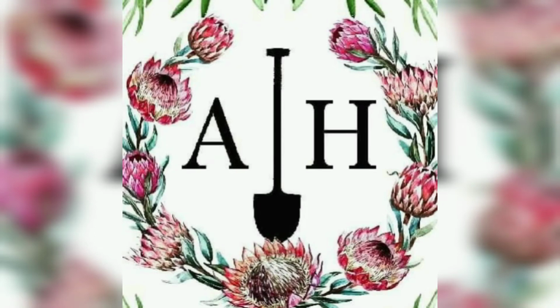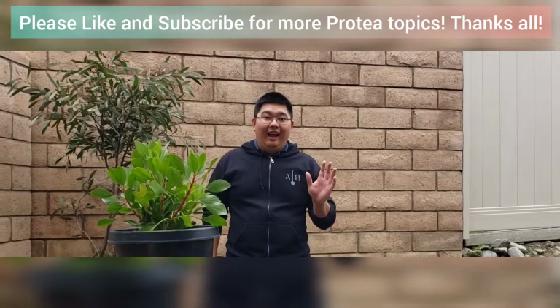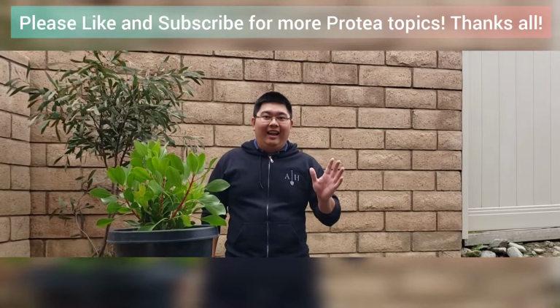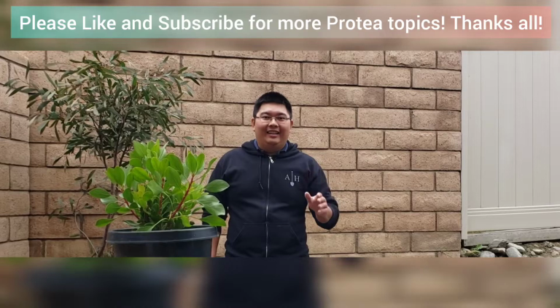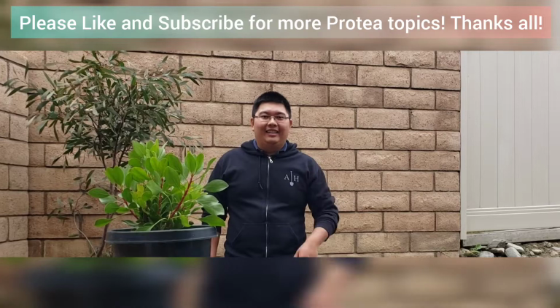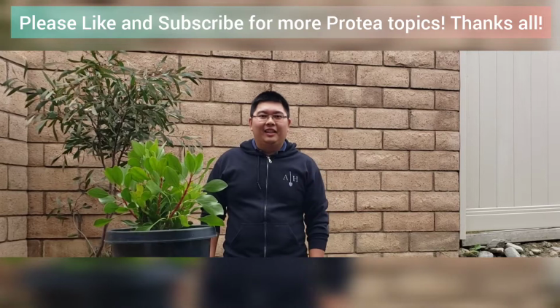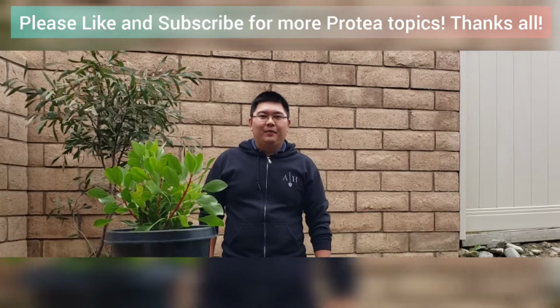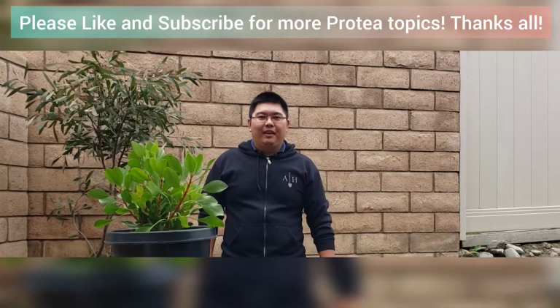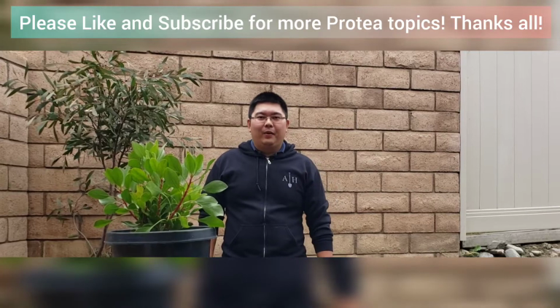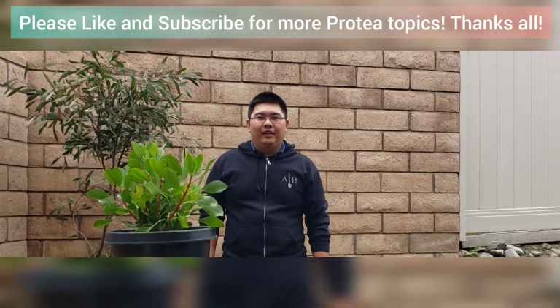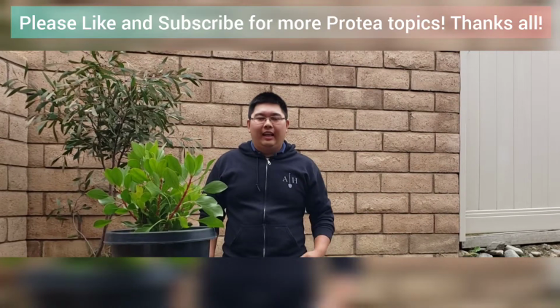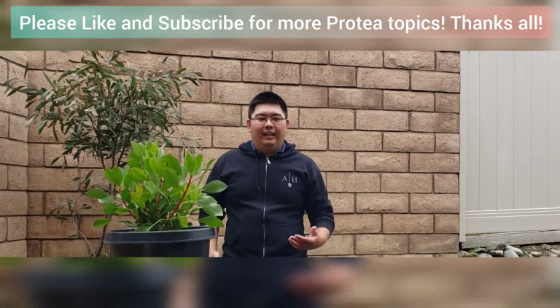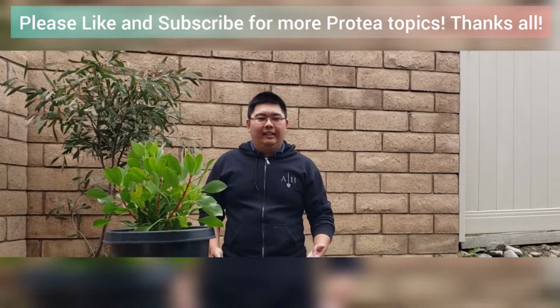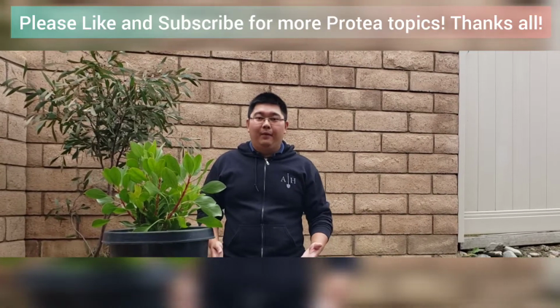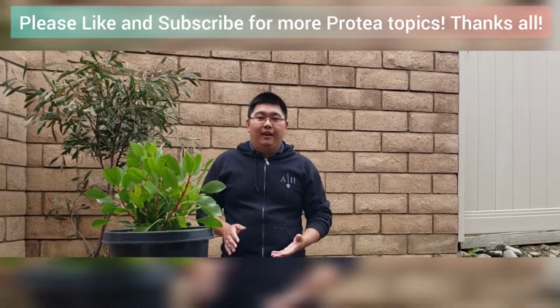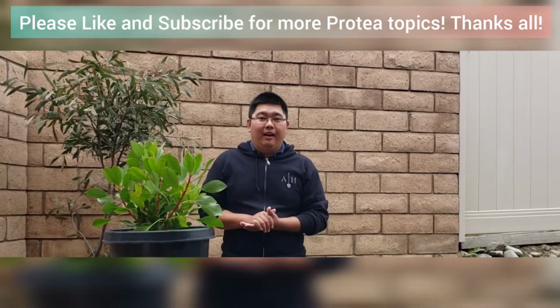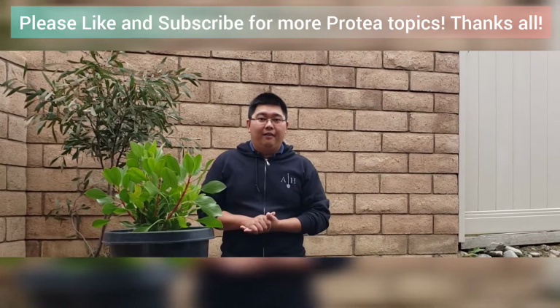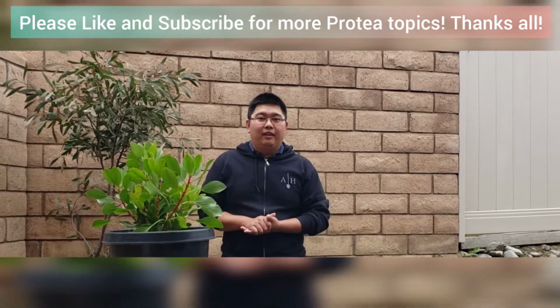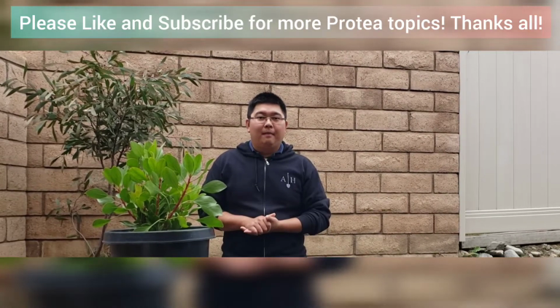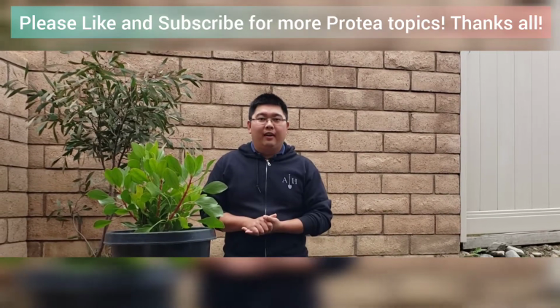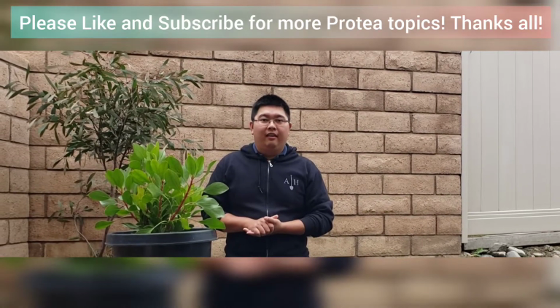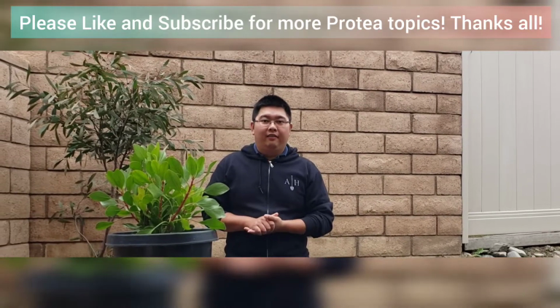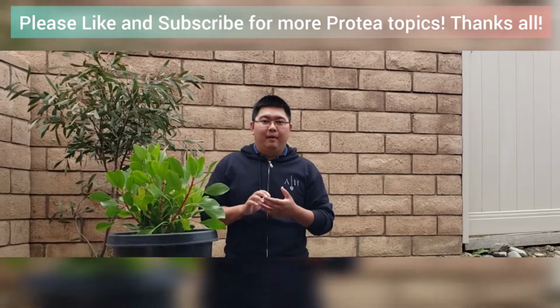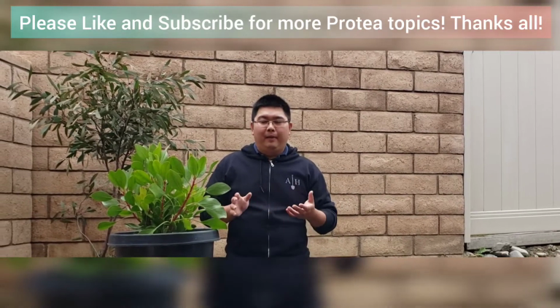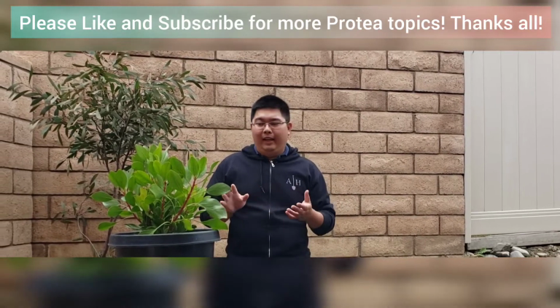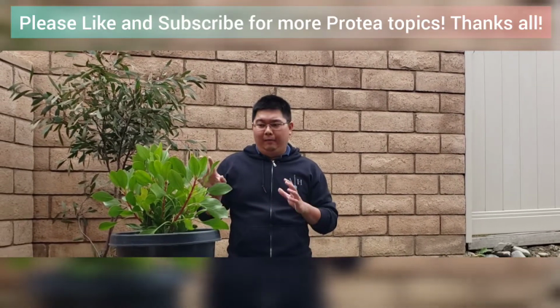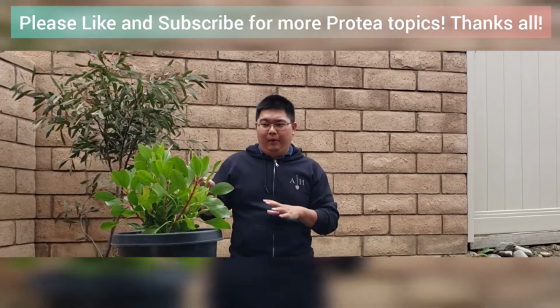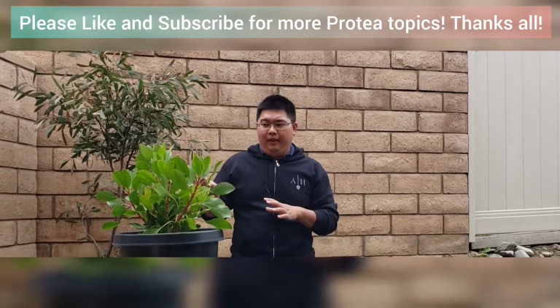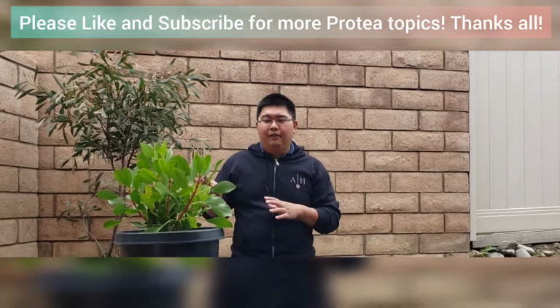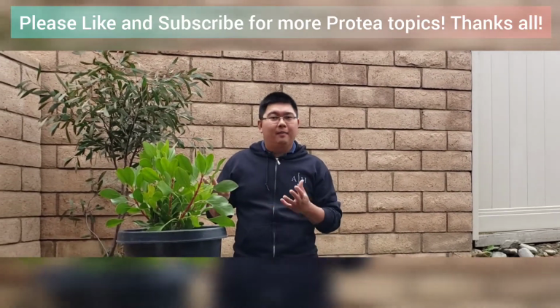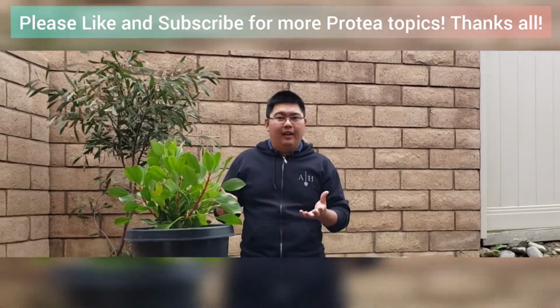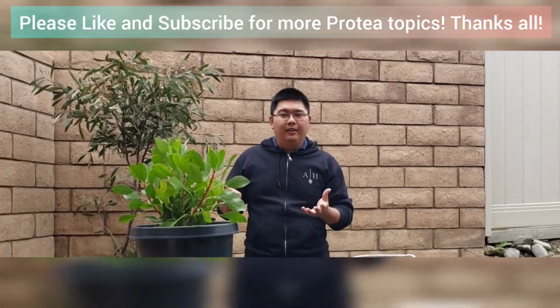Hi guys, it's Jason with AdHortis and today we're going to cover the topic of propagating proteas from cuttings.